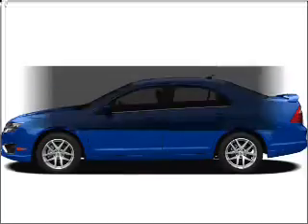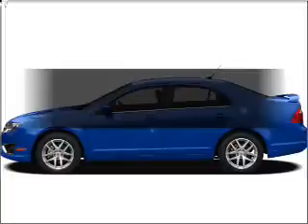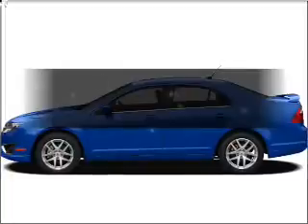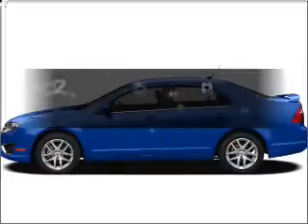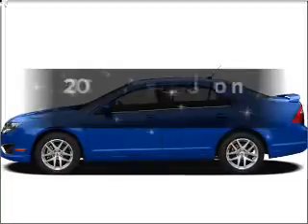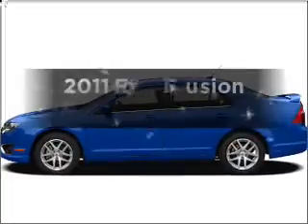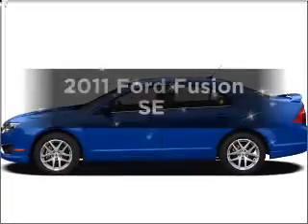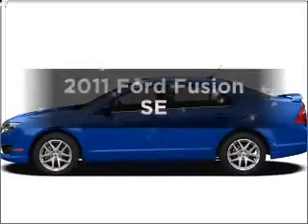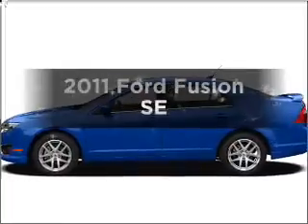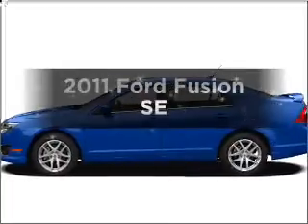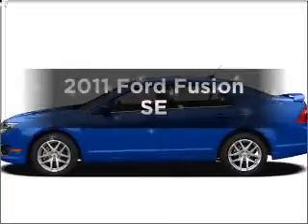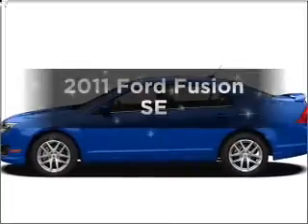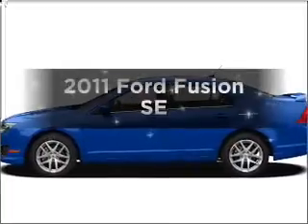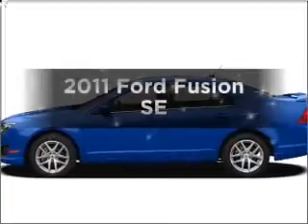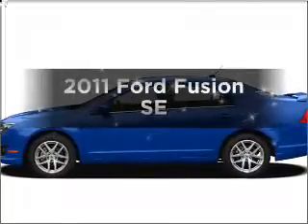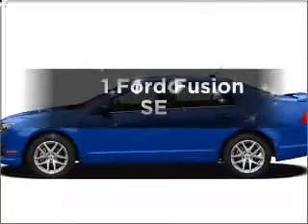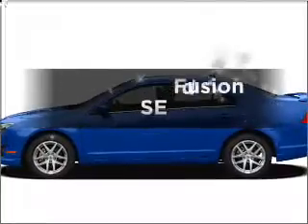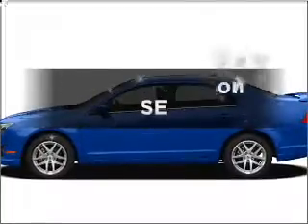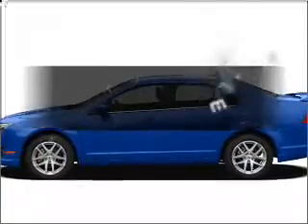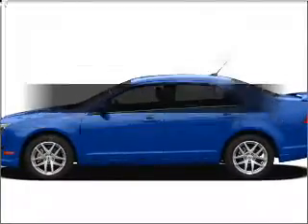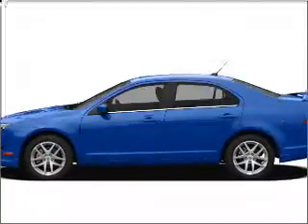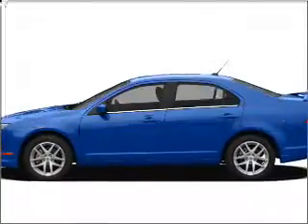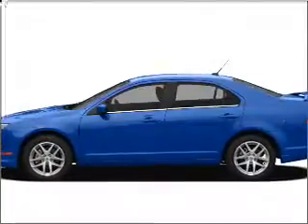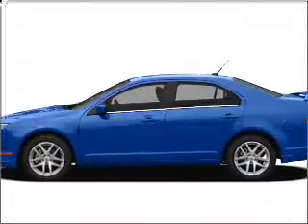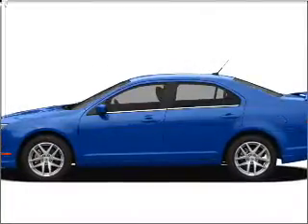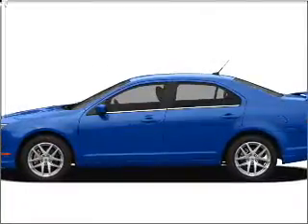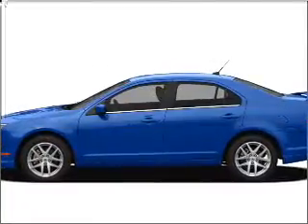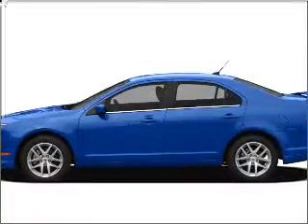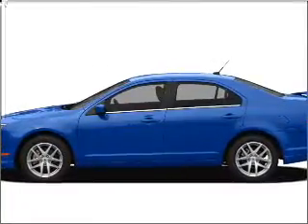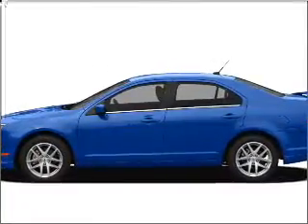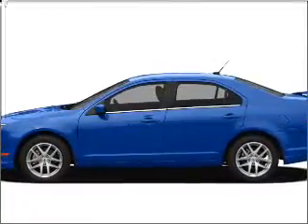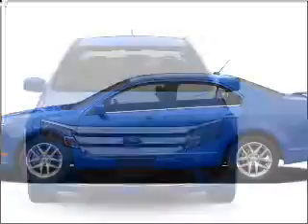Presenting the 2011 Ford Fusion. If you're looking for a first-rate auto, this one could be yours today.